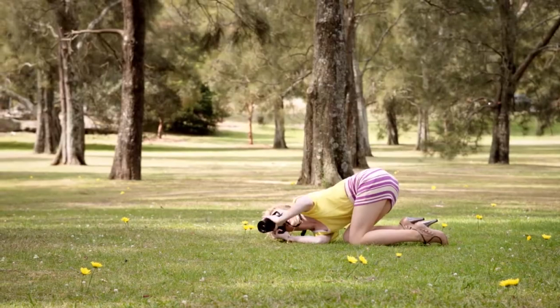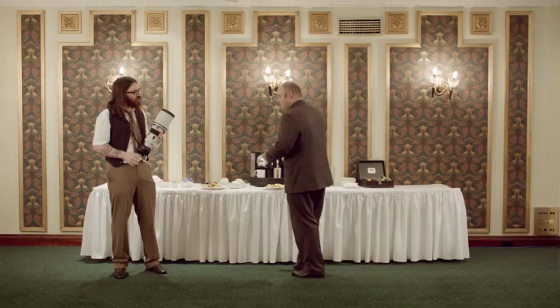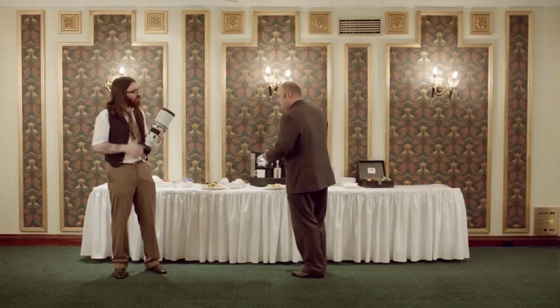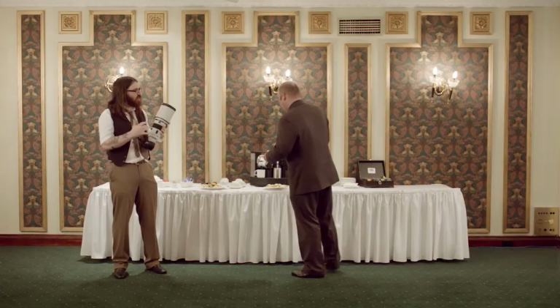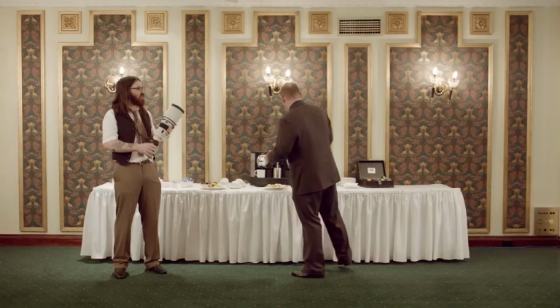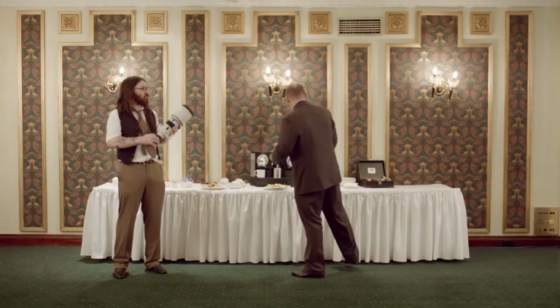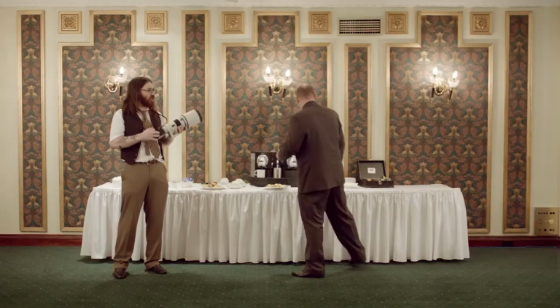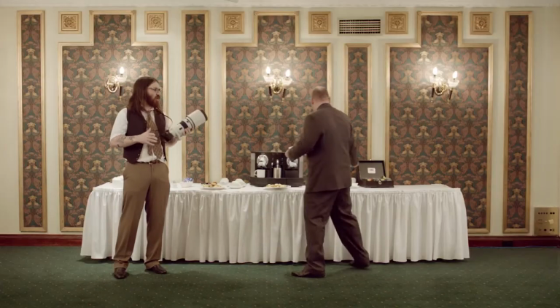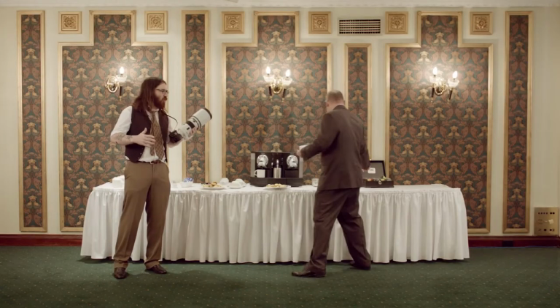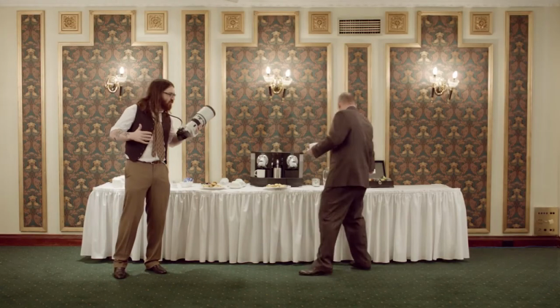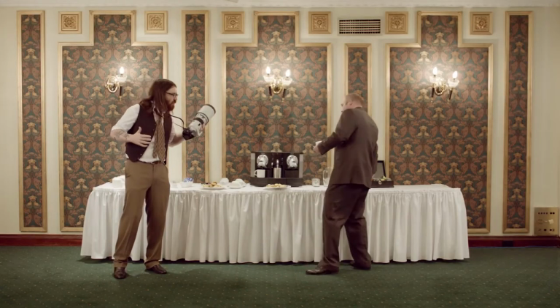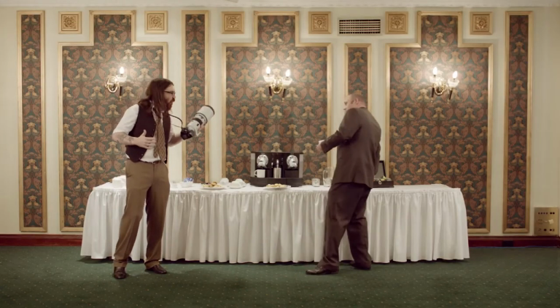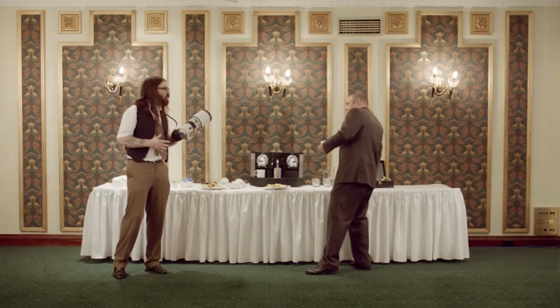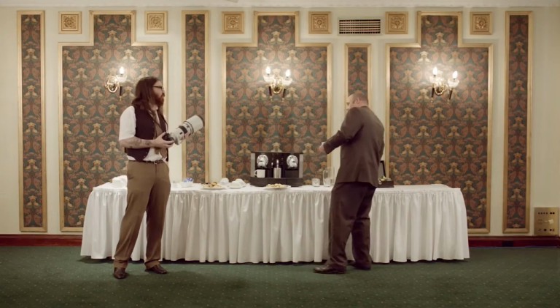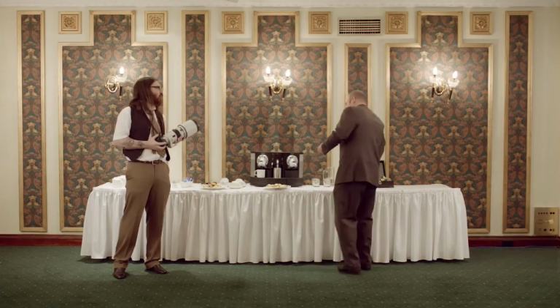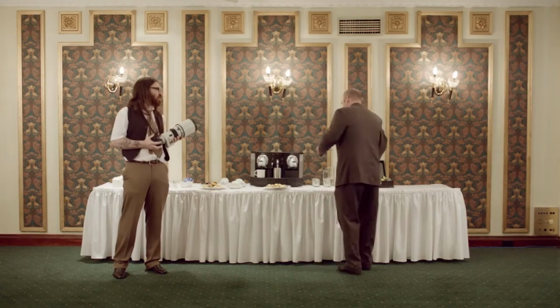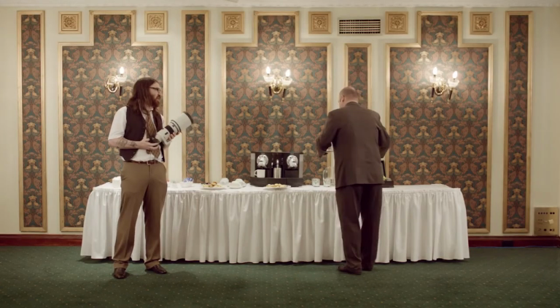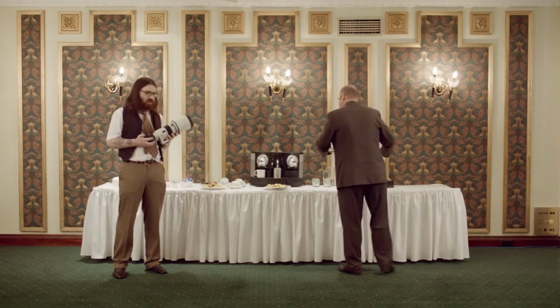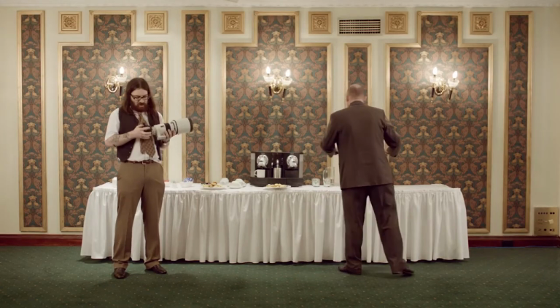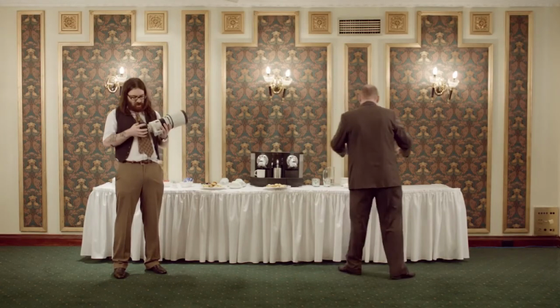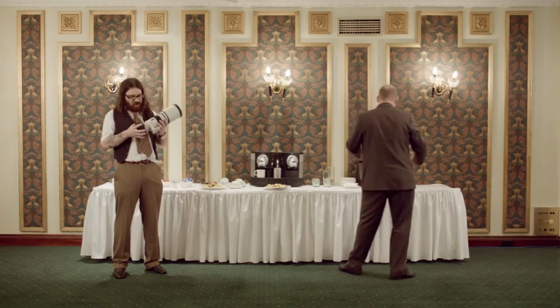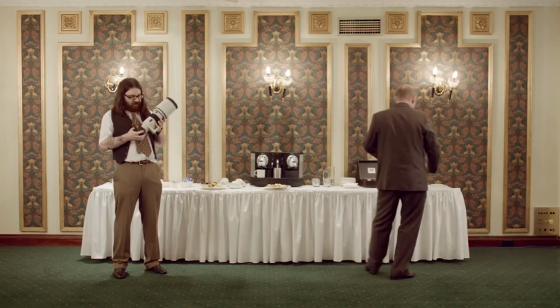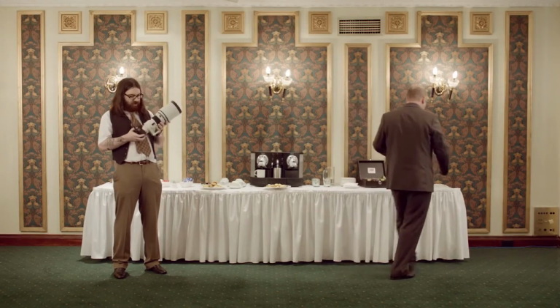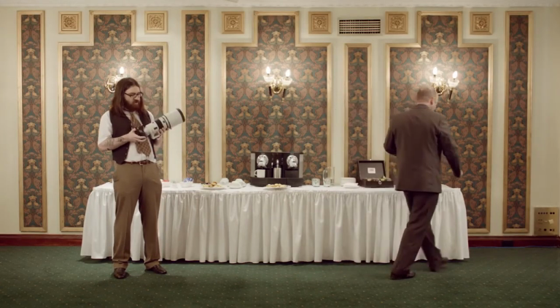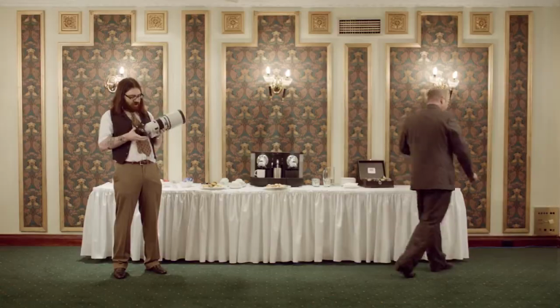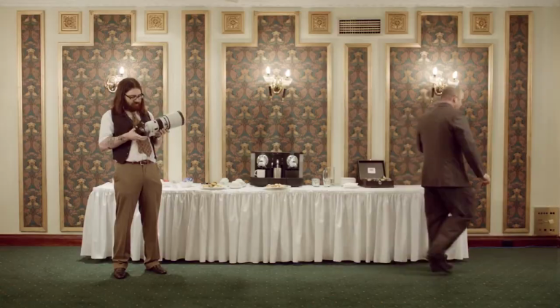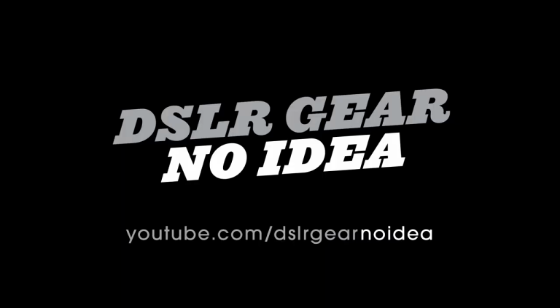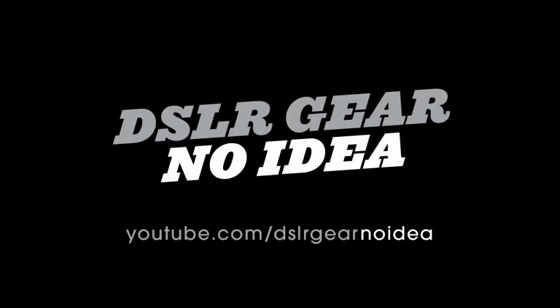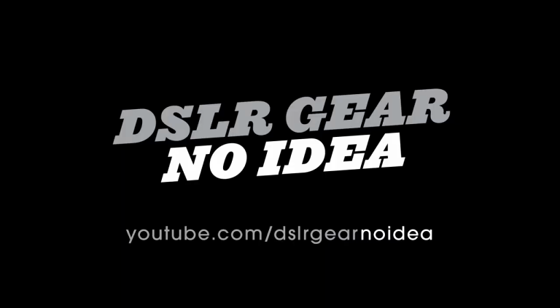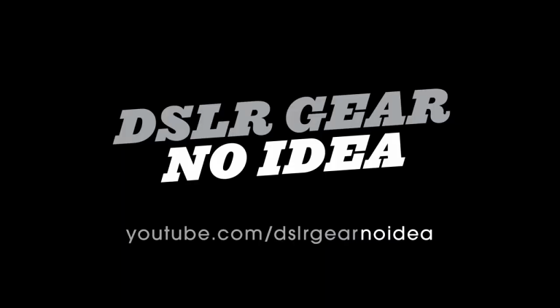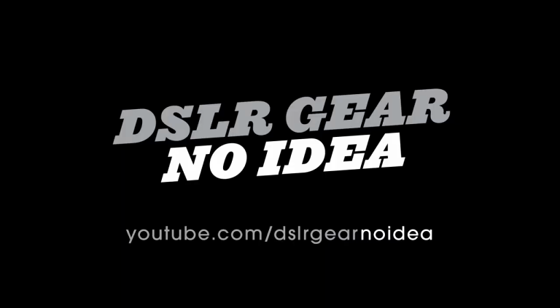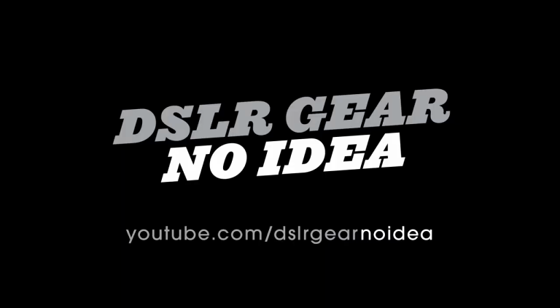So I'll be there shooting, you know, Usain Bolt in the morning and then a Wedgetail Eagle by afternoon. Brilliant.